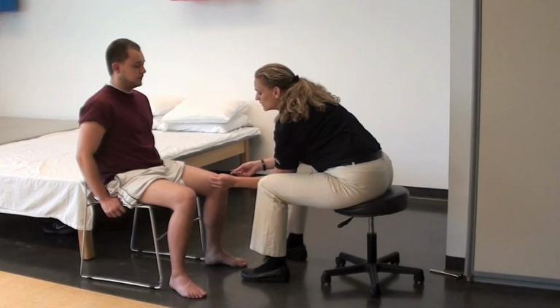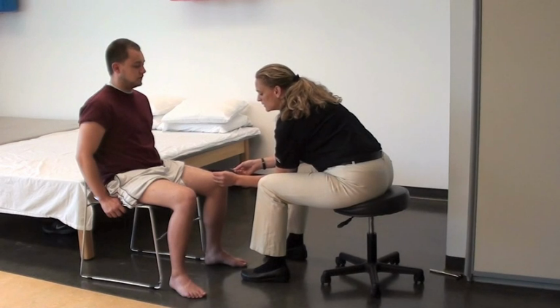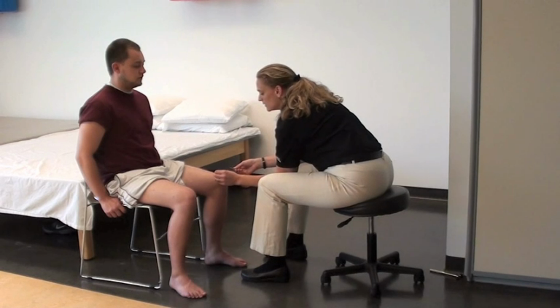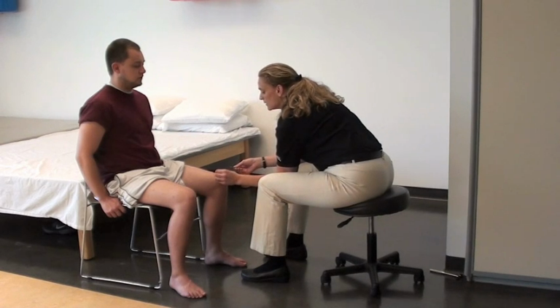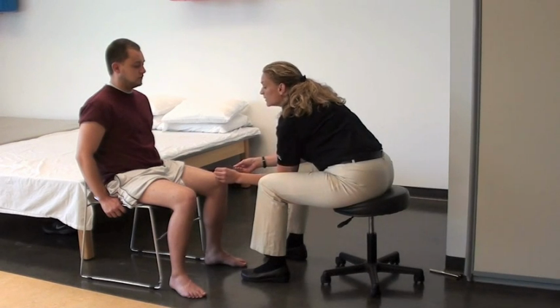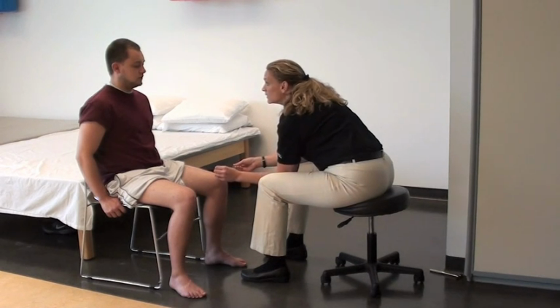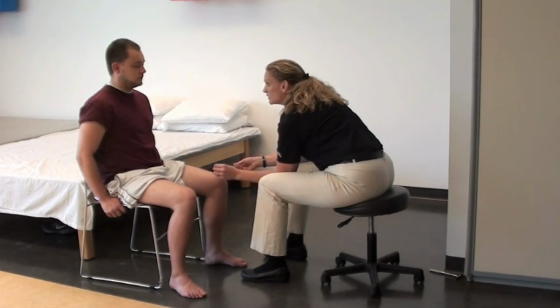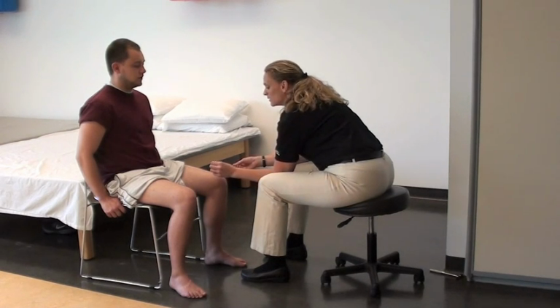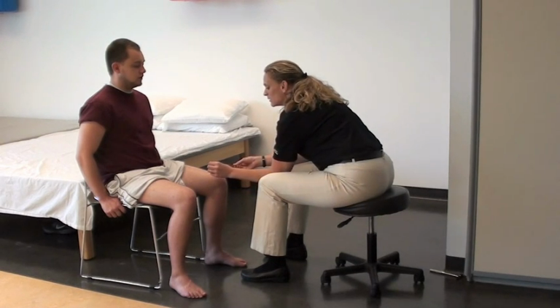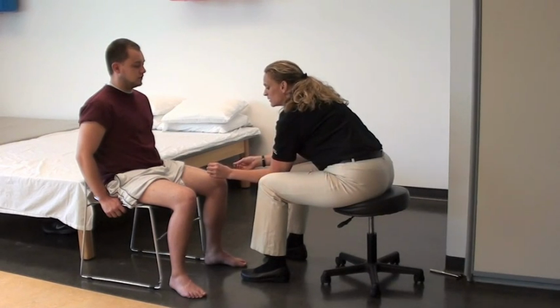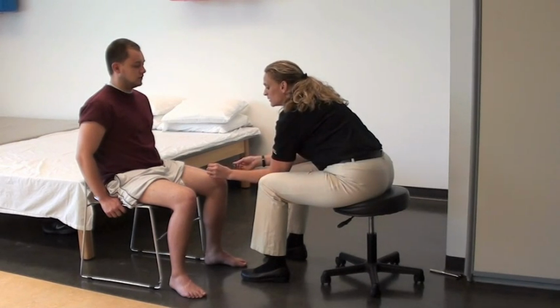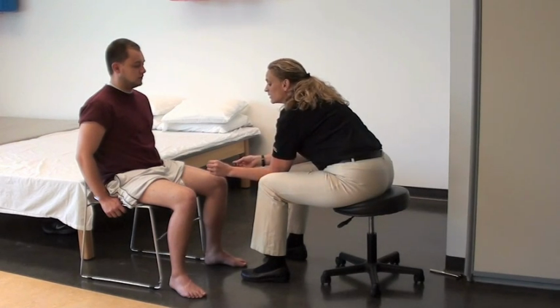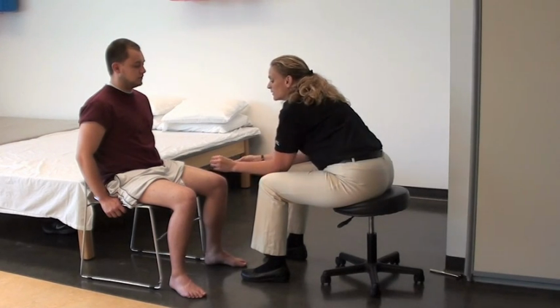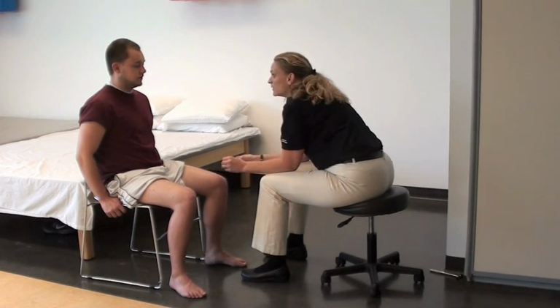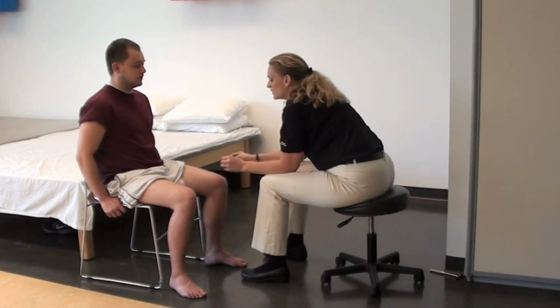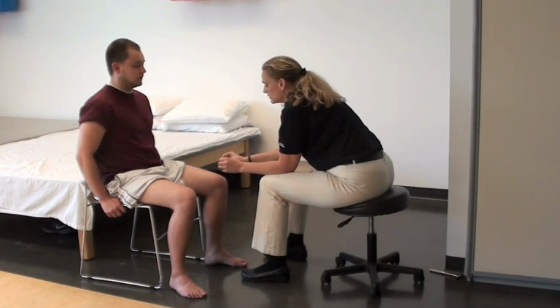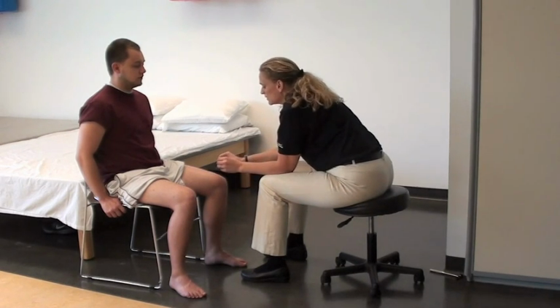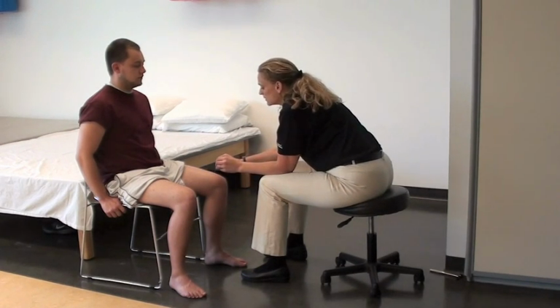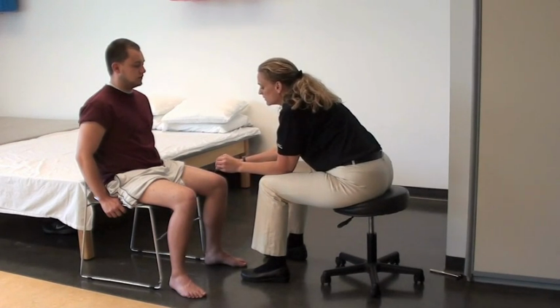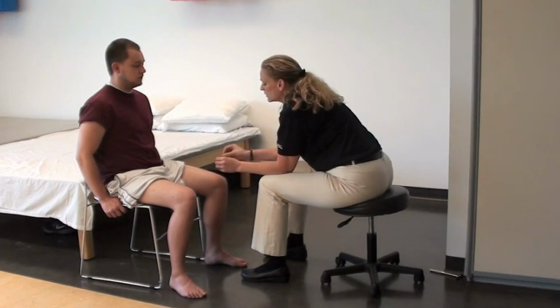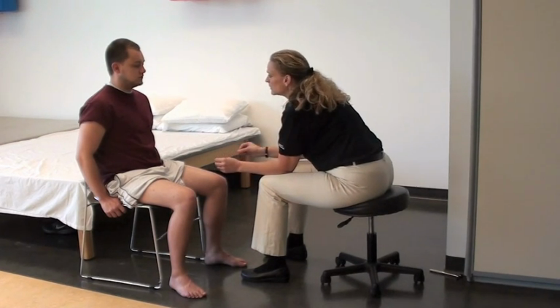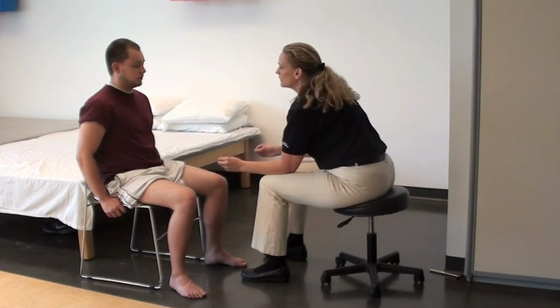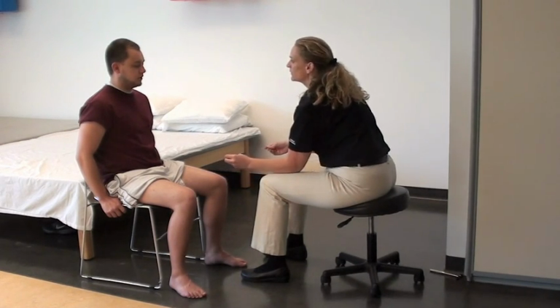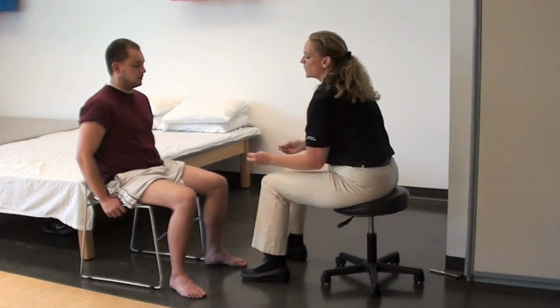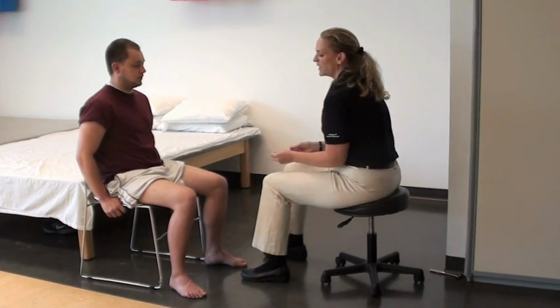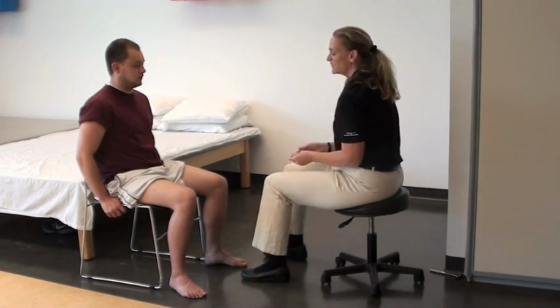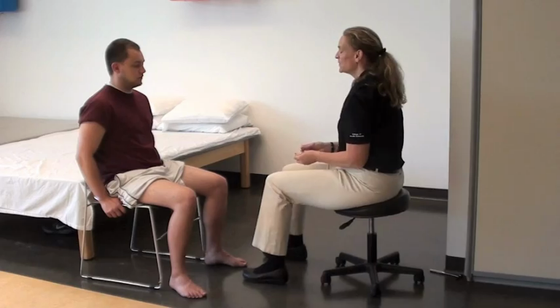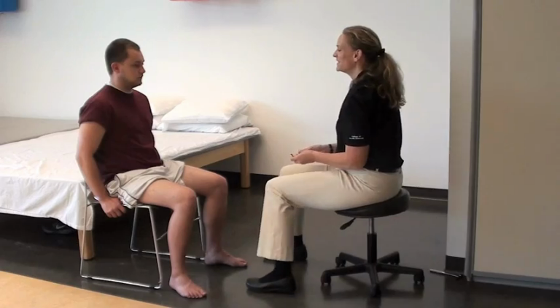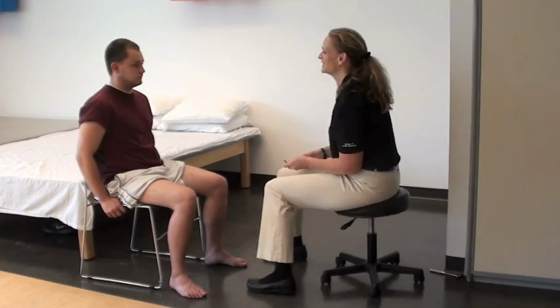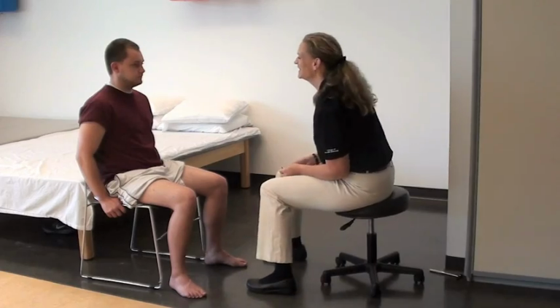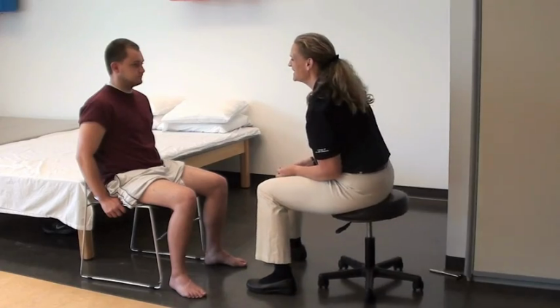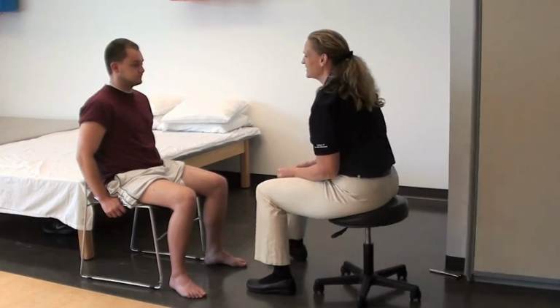Dull. Dull. Dull. Dull. Okay, good. Thank you.